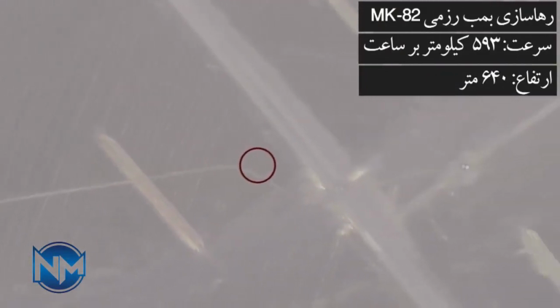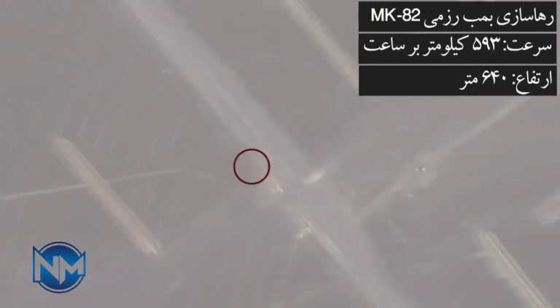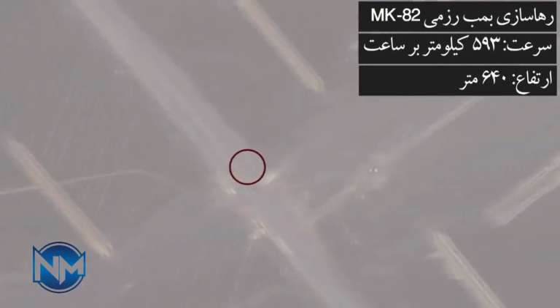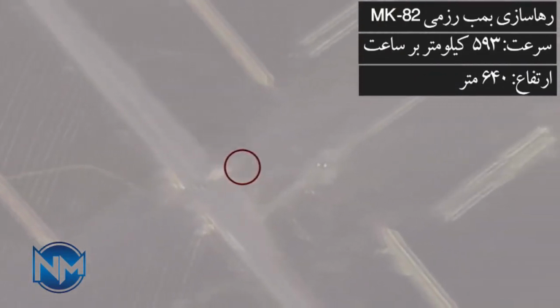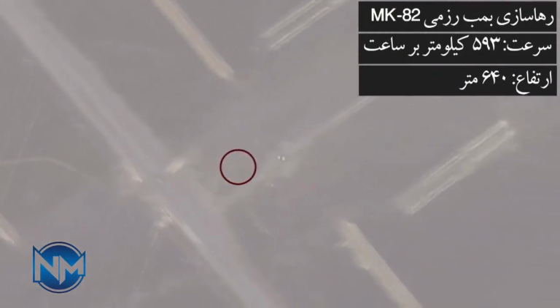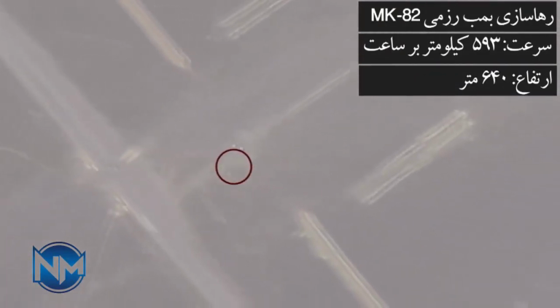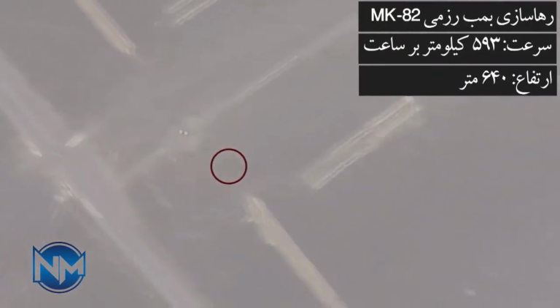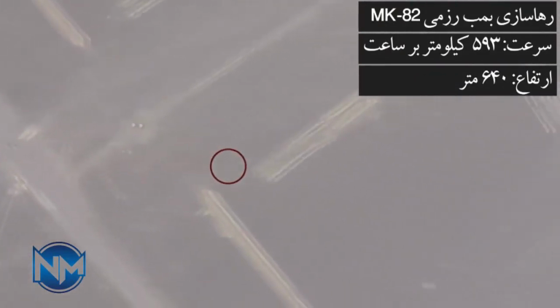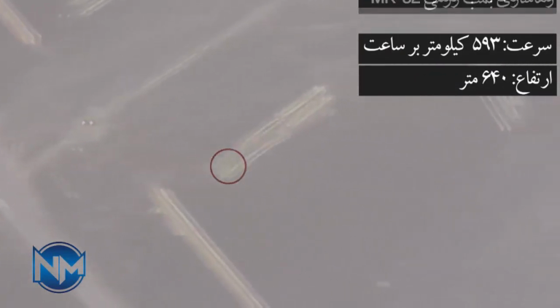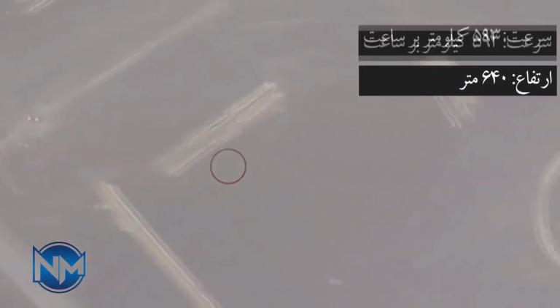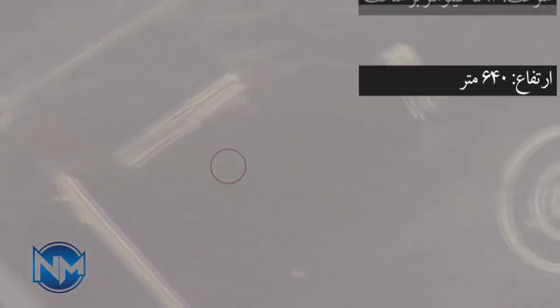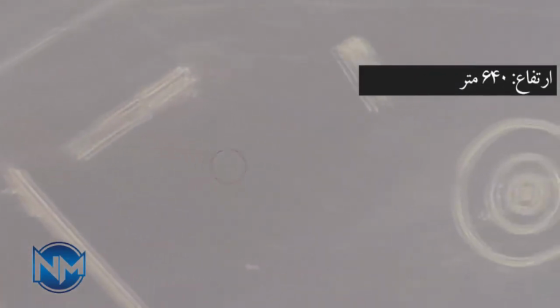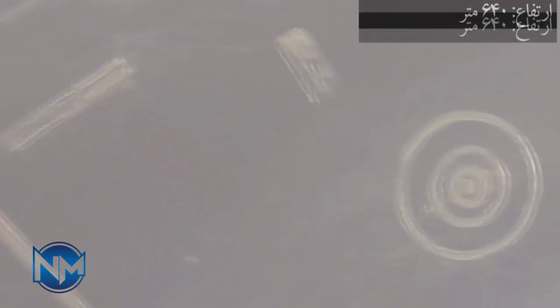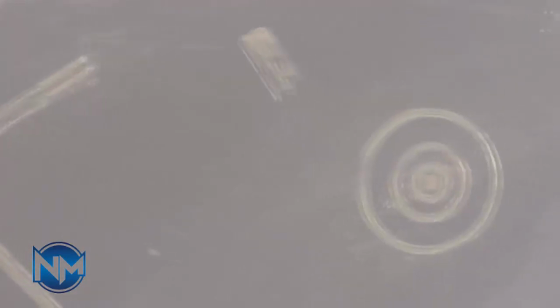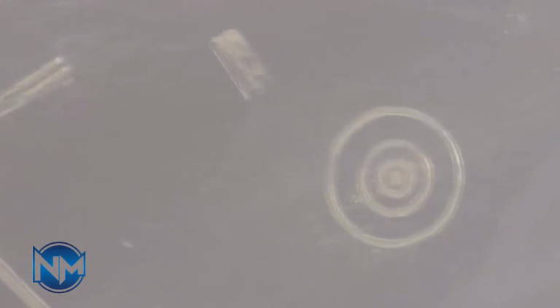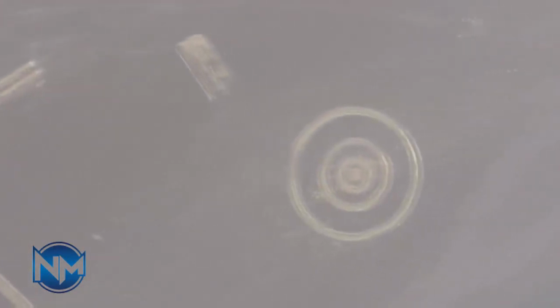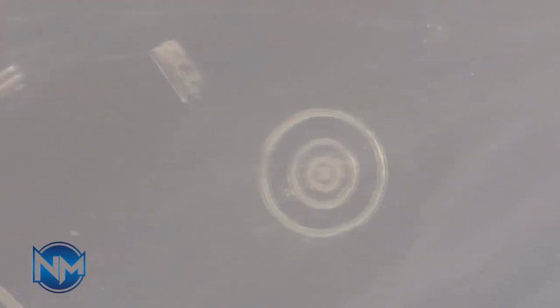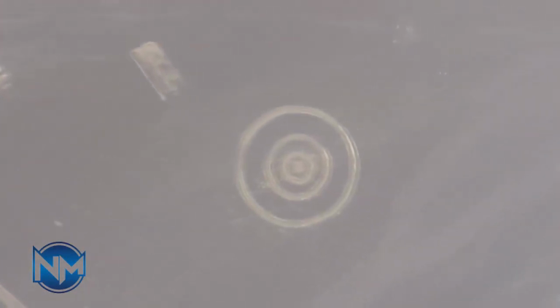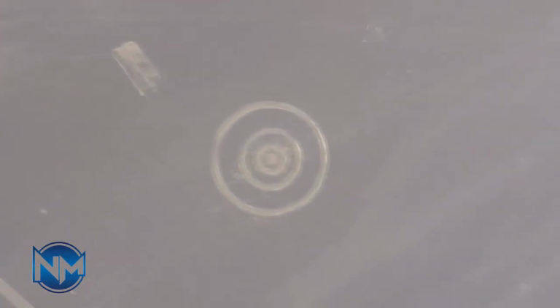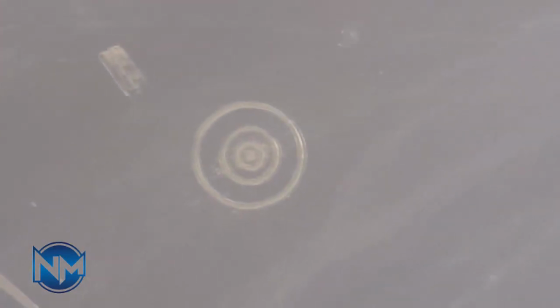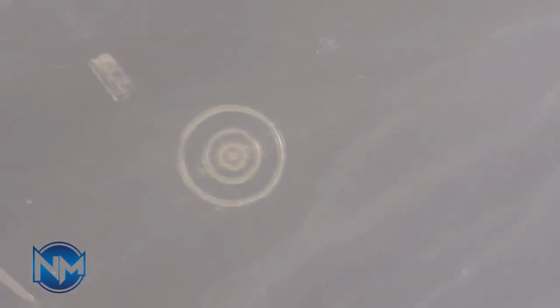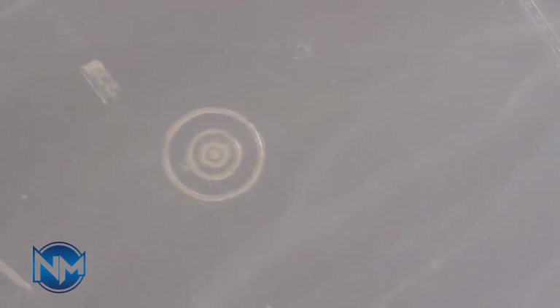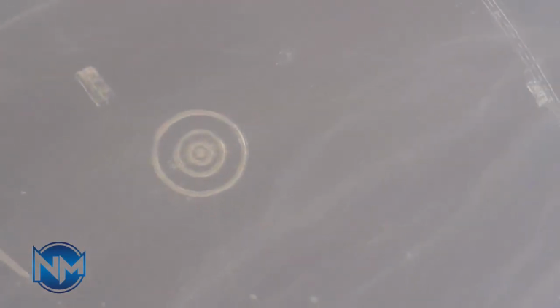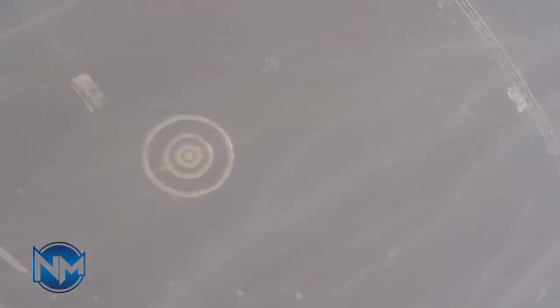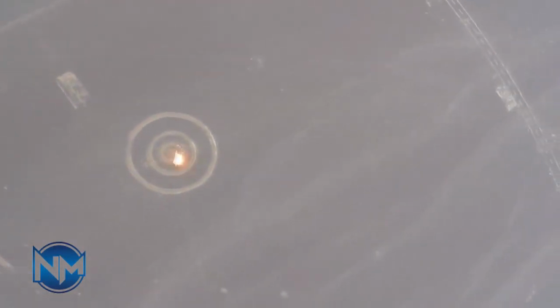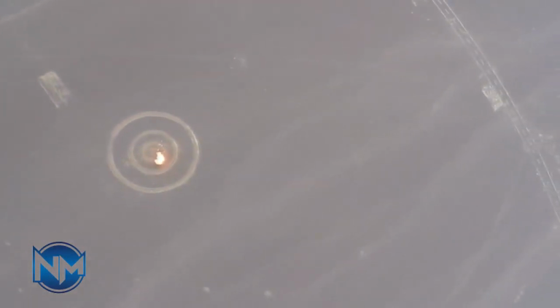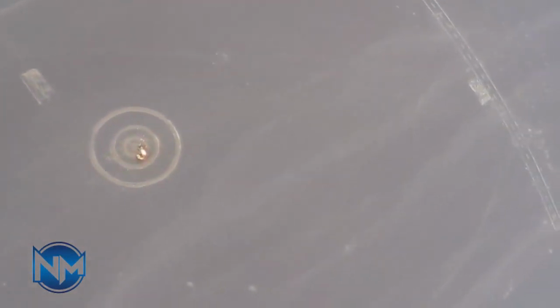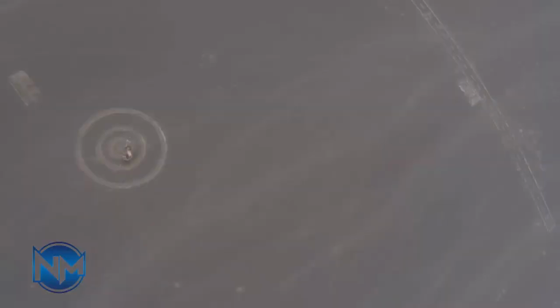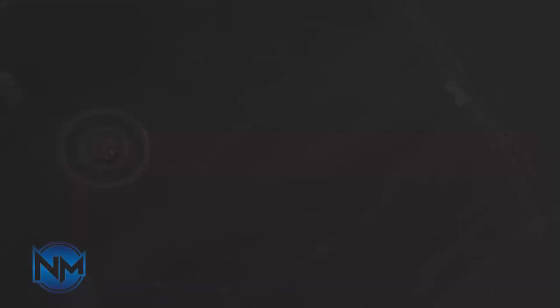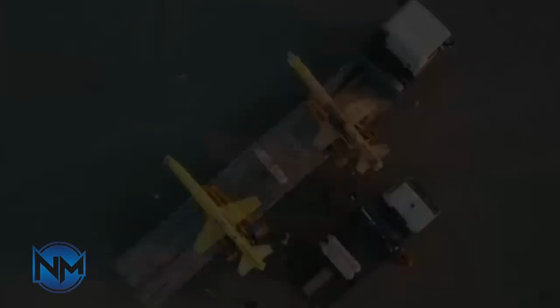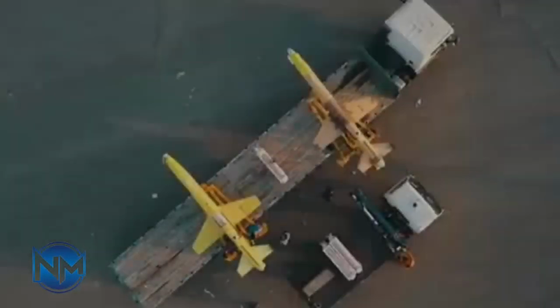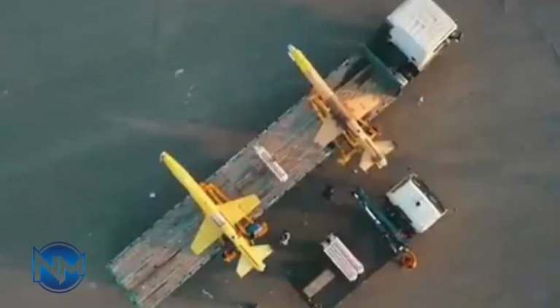Due to the wide range of weapons that KARA can carry, it is capable of conducting a variety of missions. Therefore, the KARA drone can be considered and named as the first multi-role drone in the world.